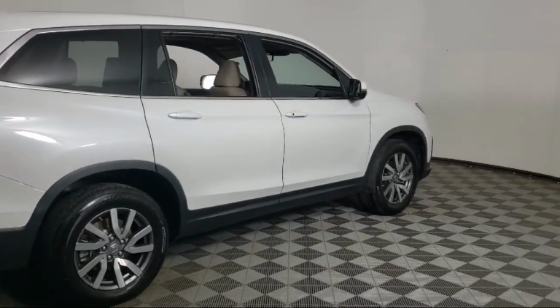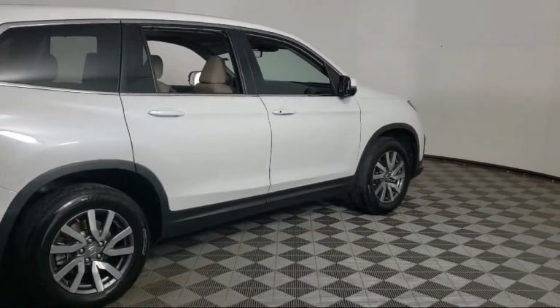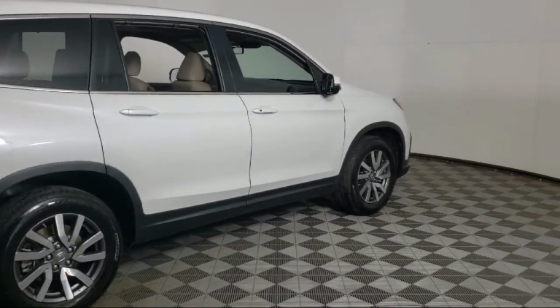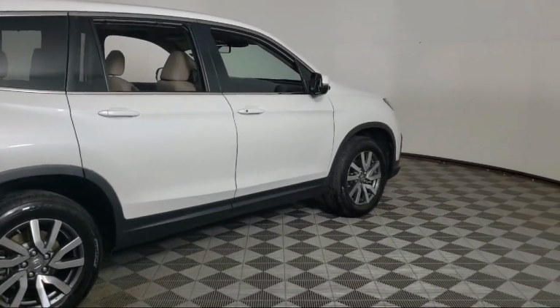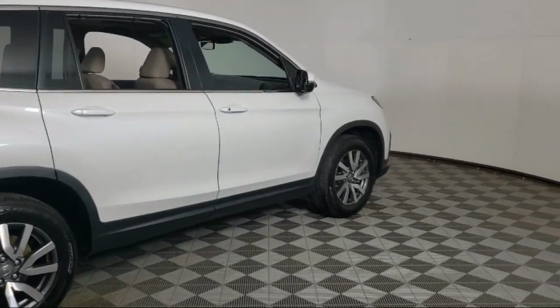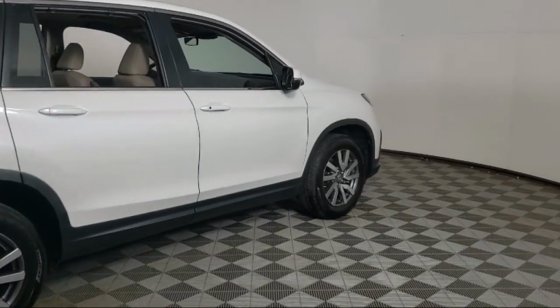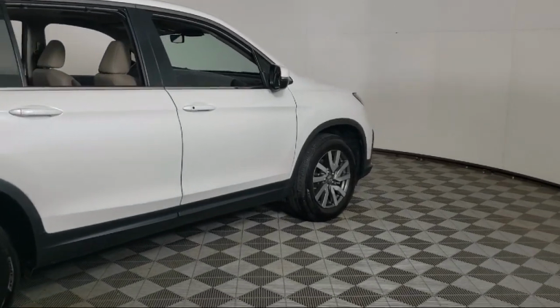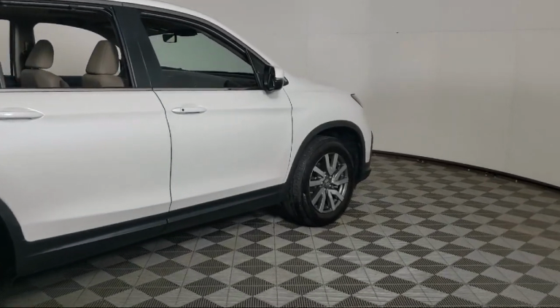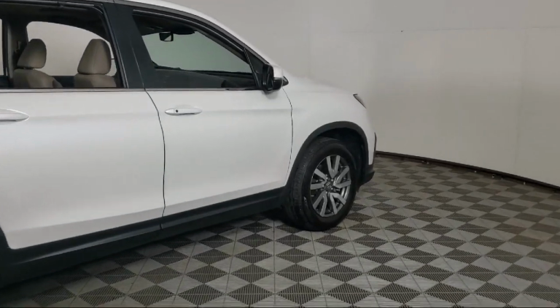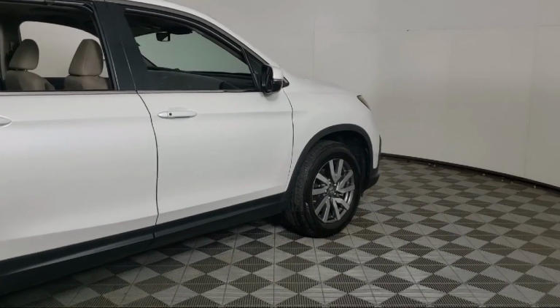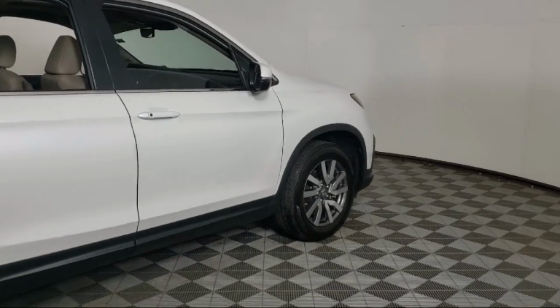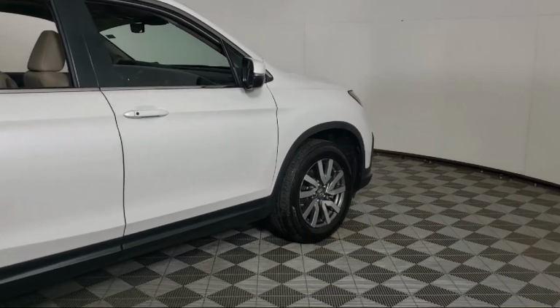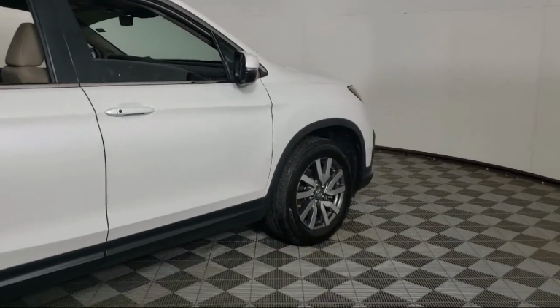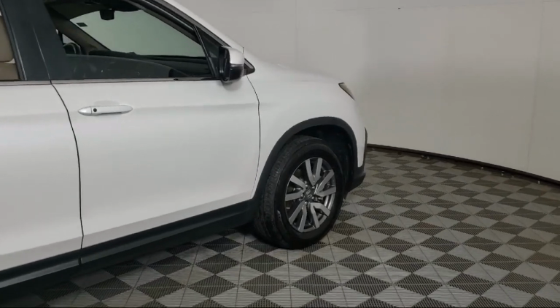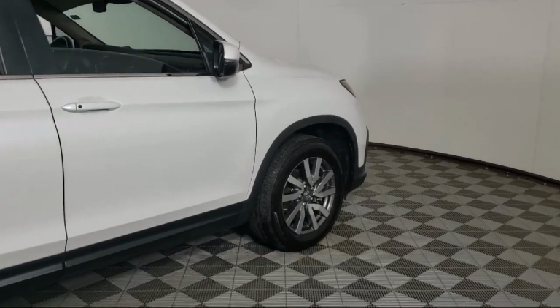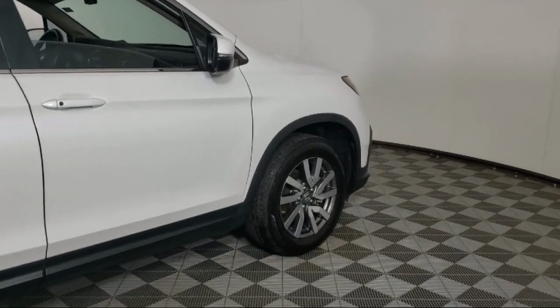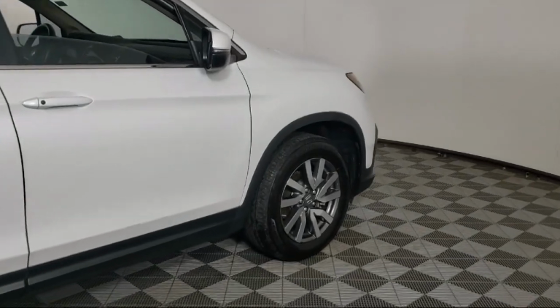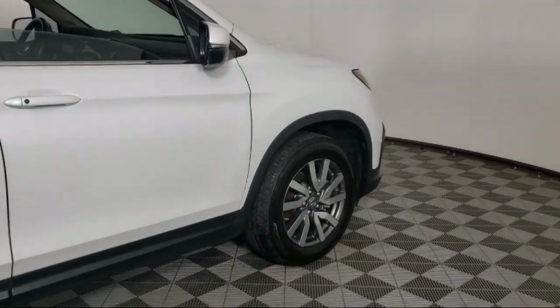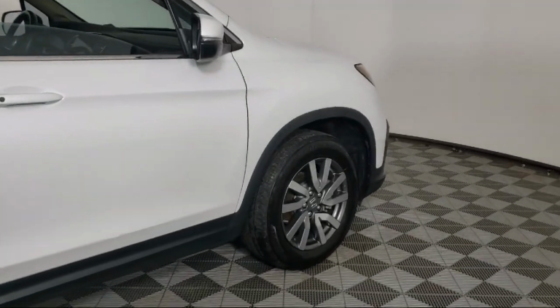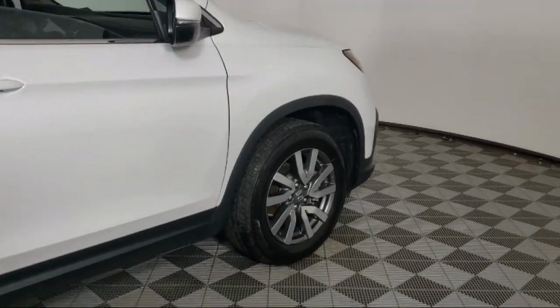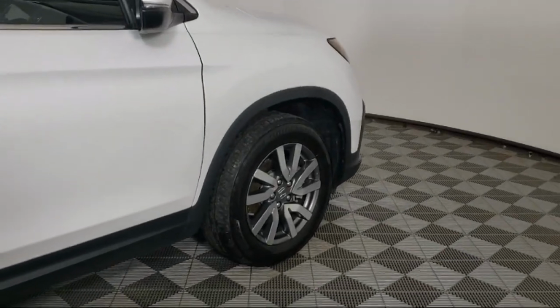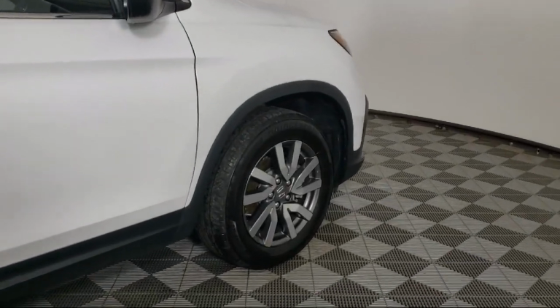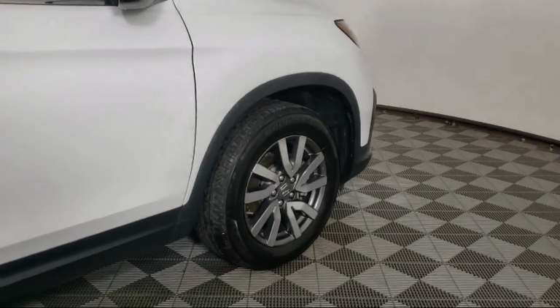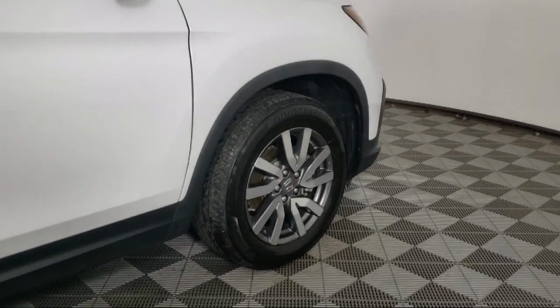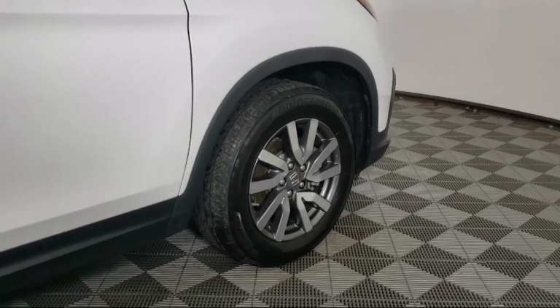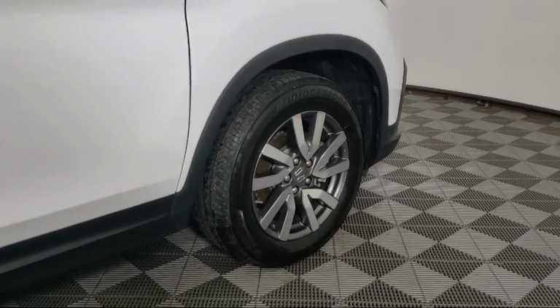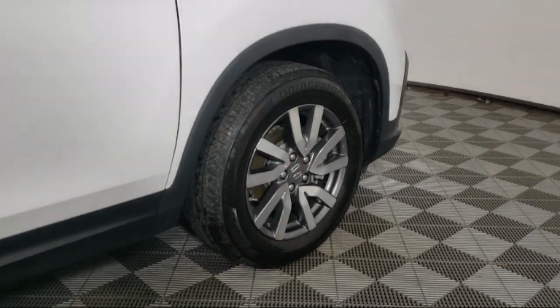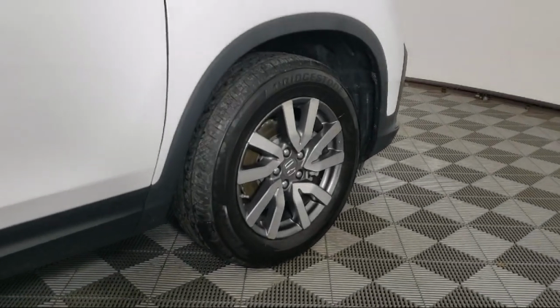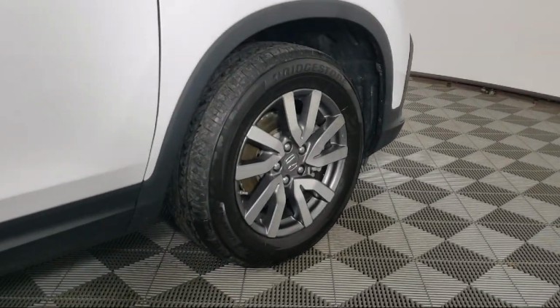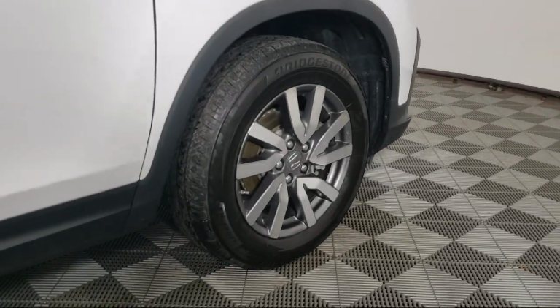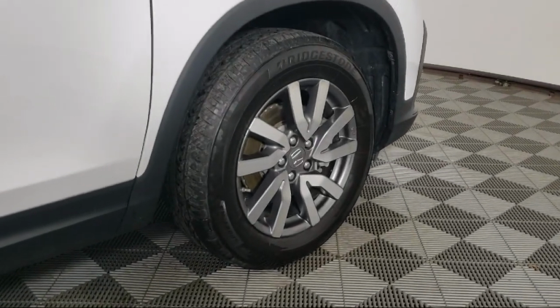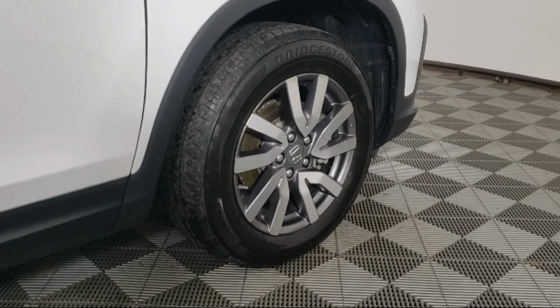Rear spoiler, alloy wheels, auto high beam headlamp control, and has less than 30,000 miles on the odometer.